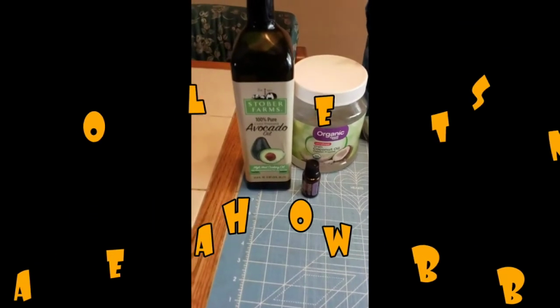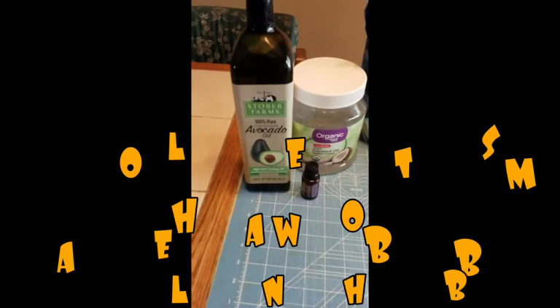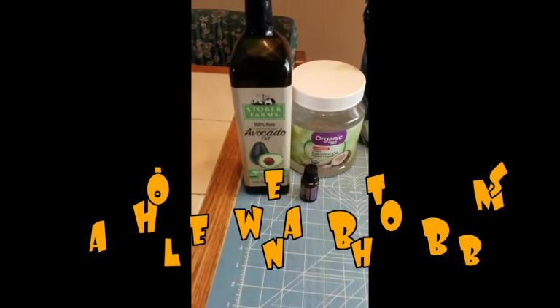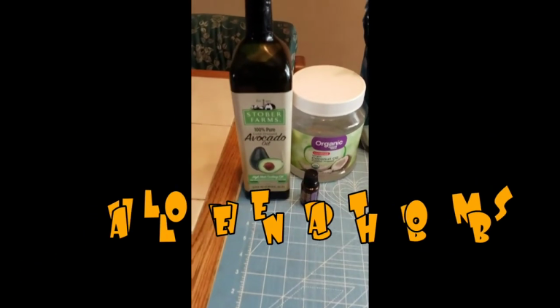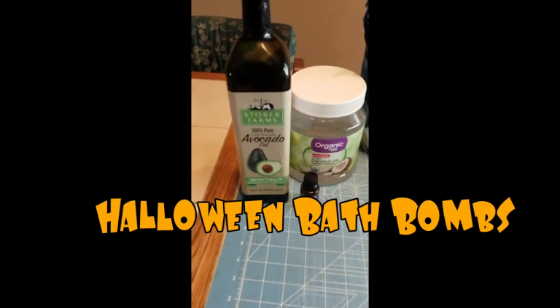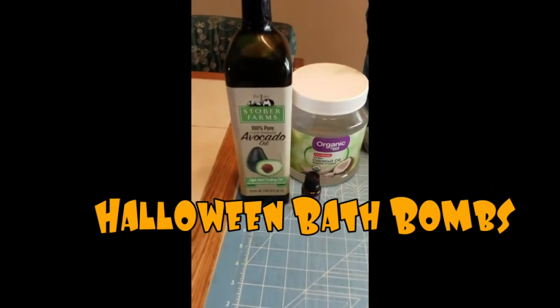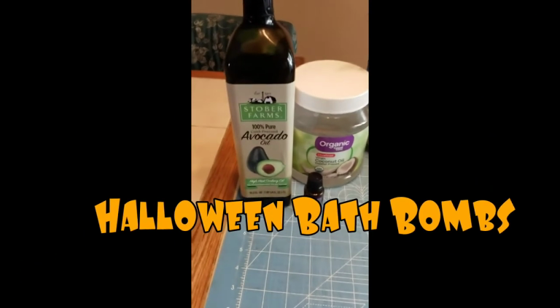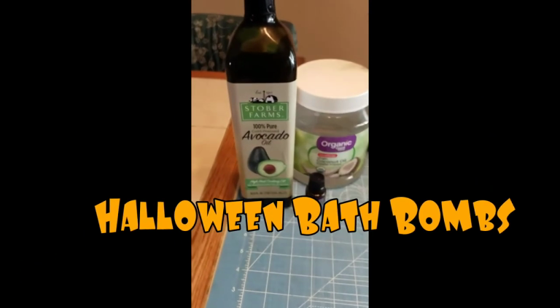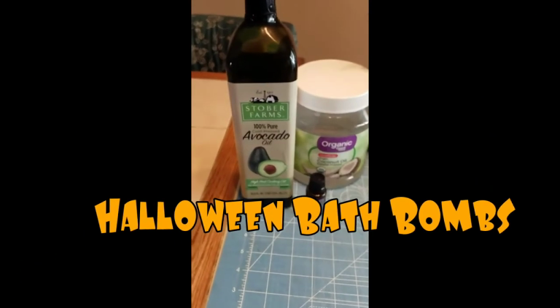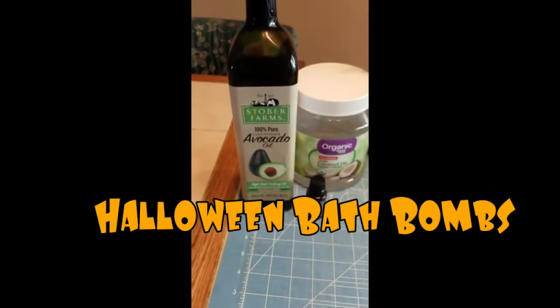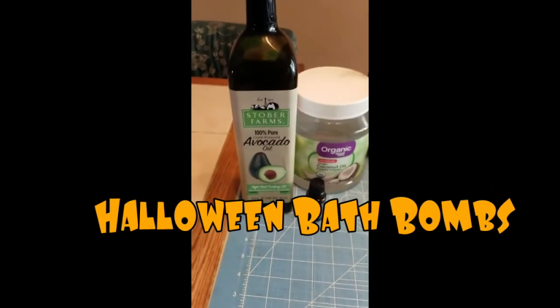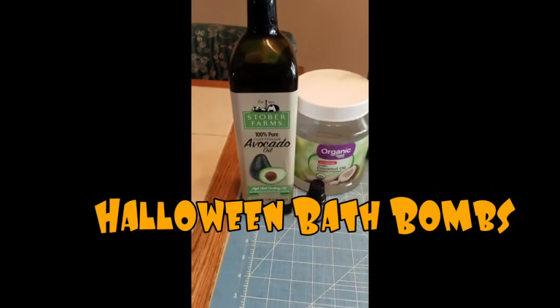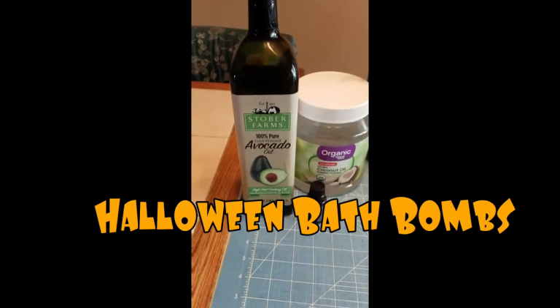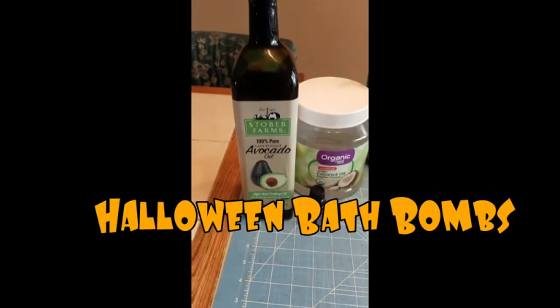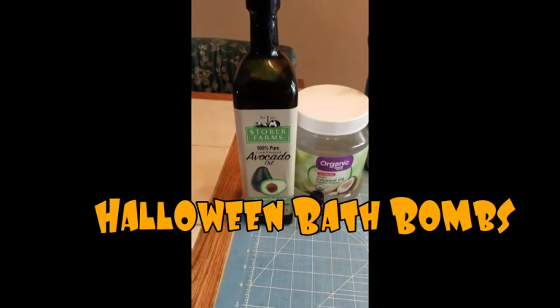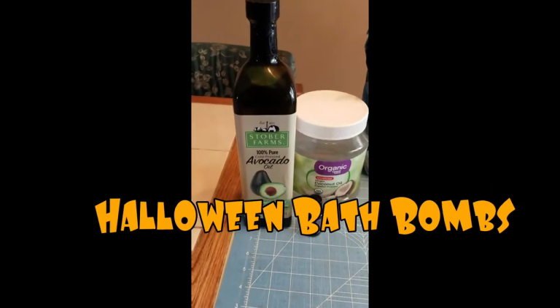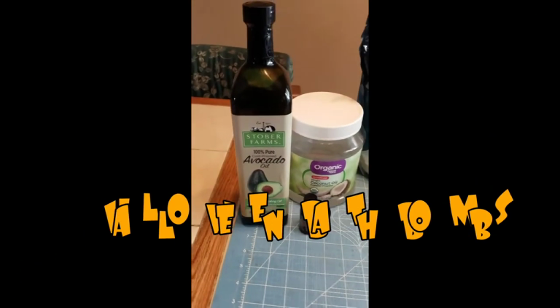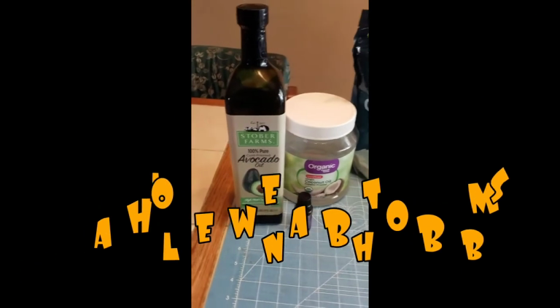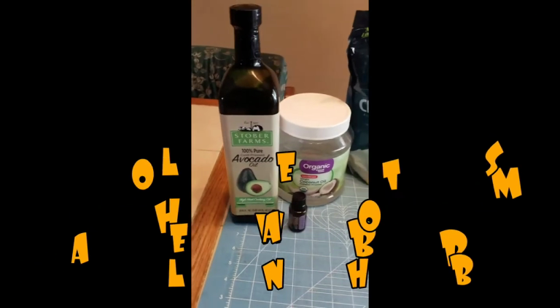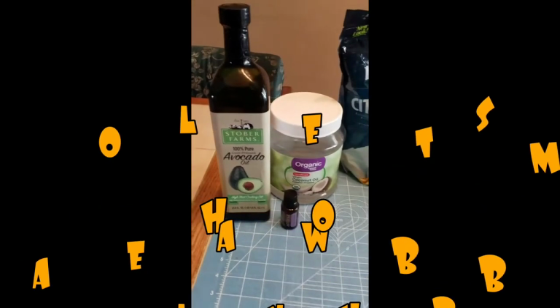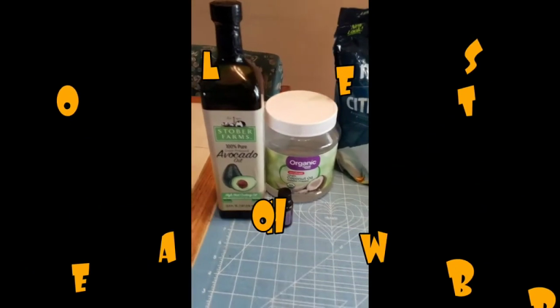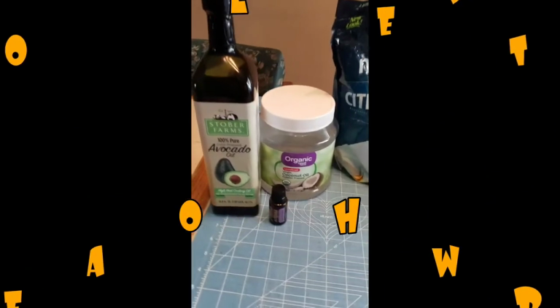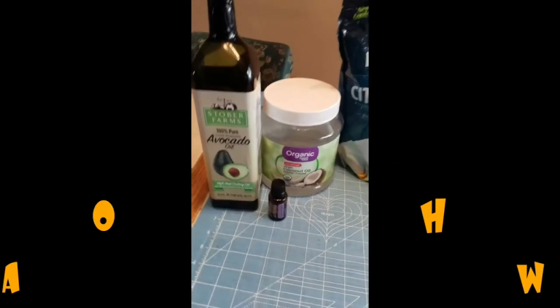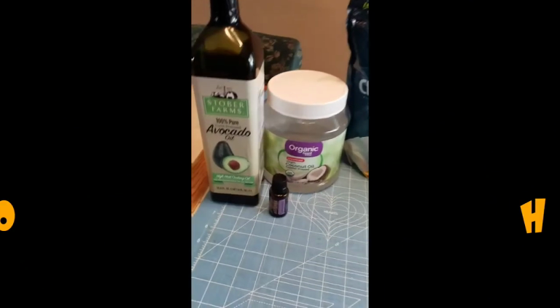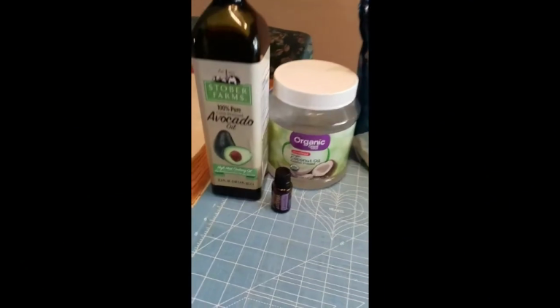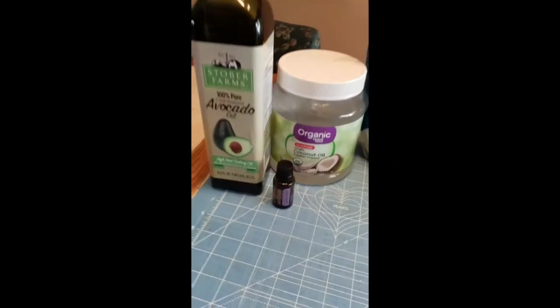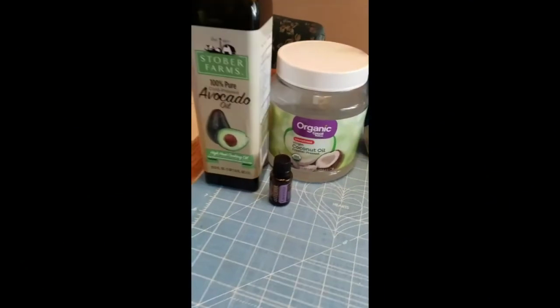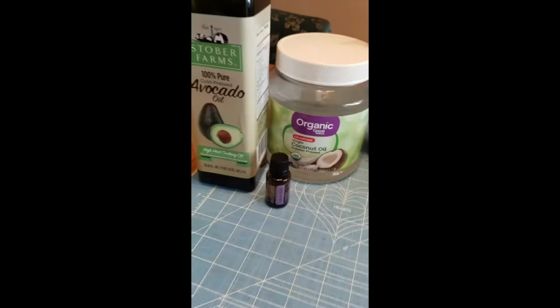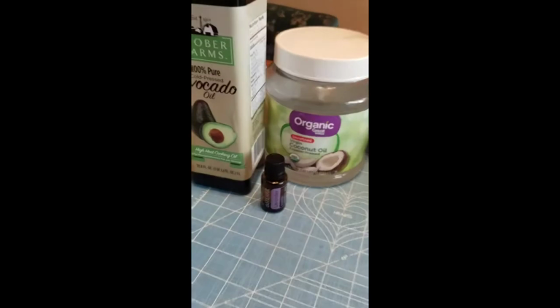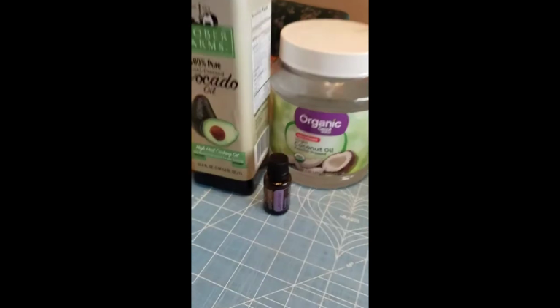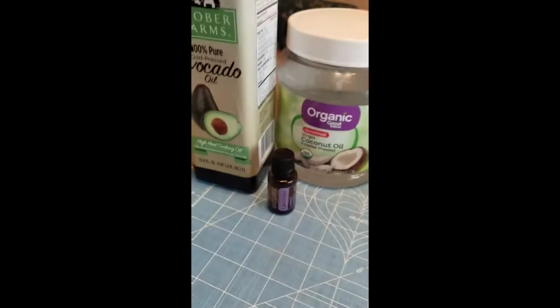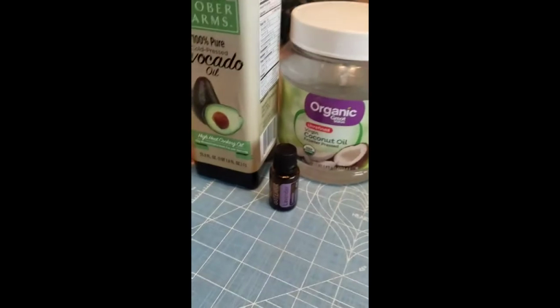Hey everyone, welcome. Today we're going to be making bath bombs in little itty bitty witch's cauldrons.